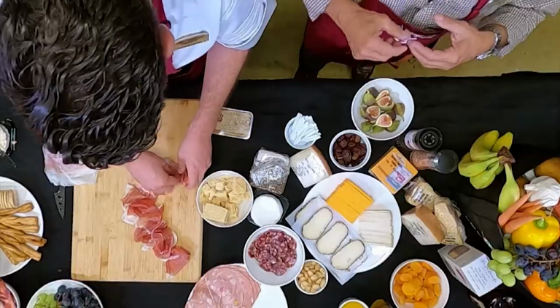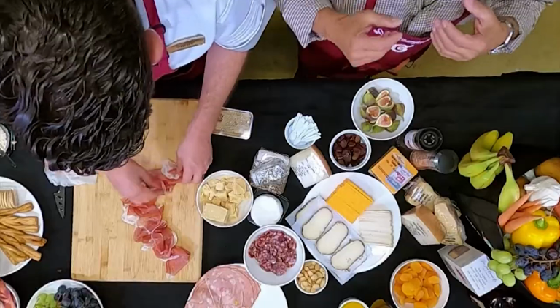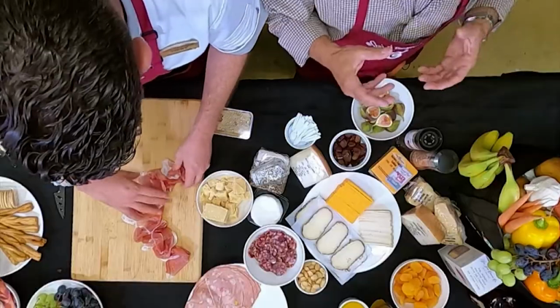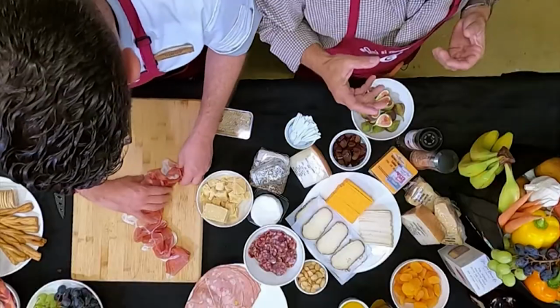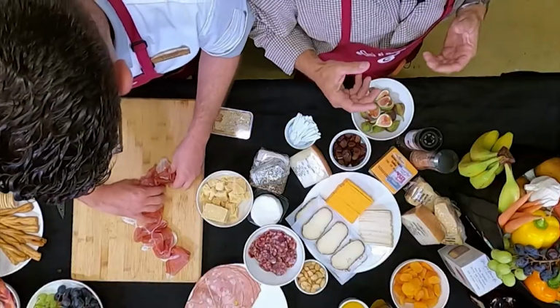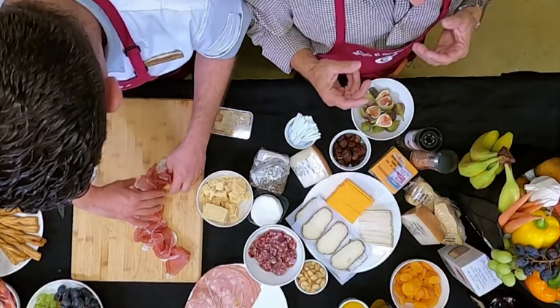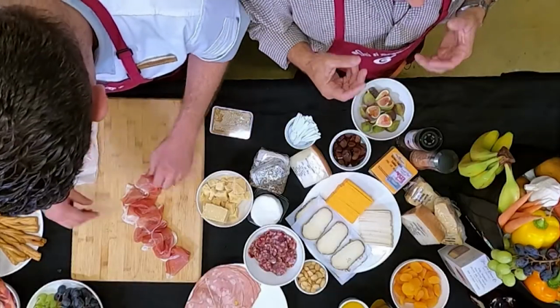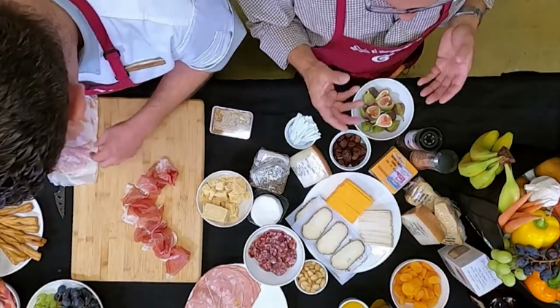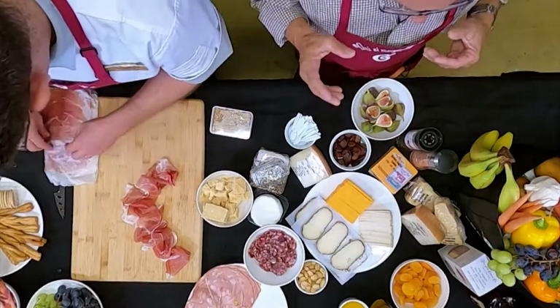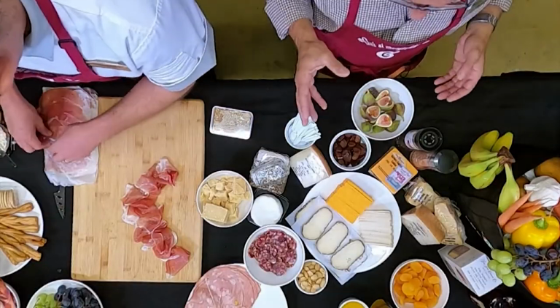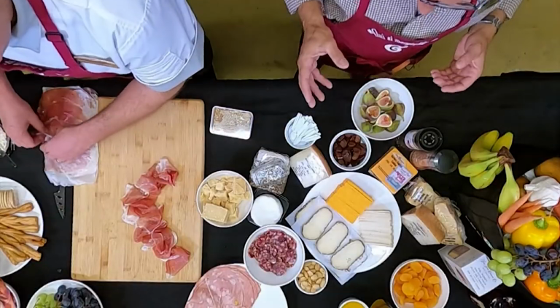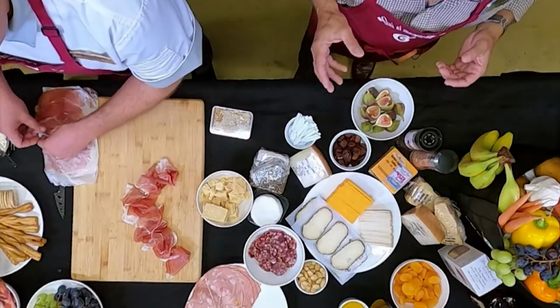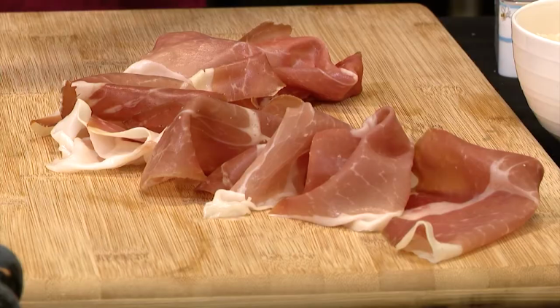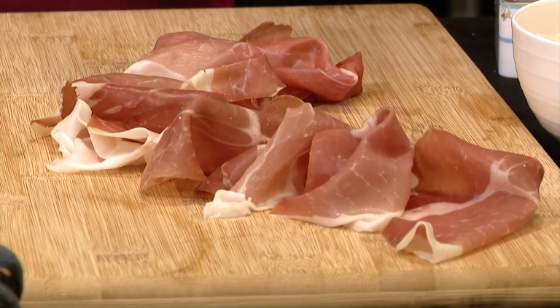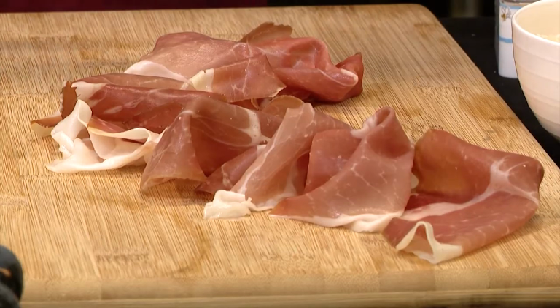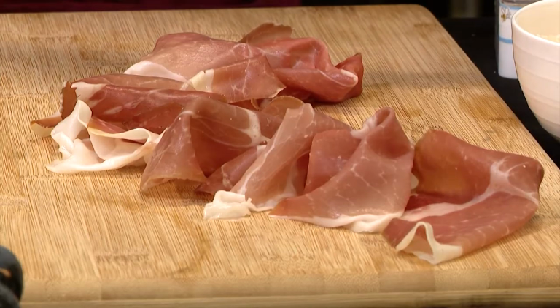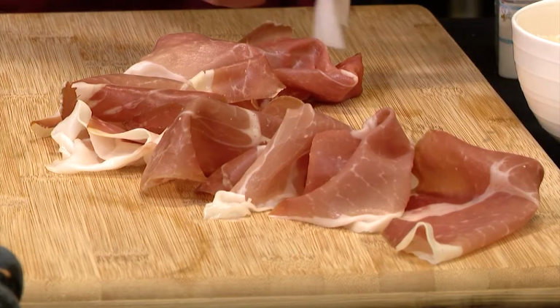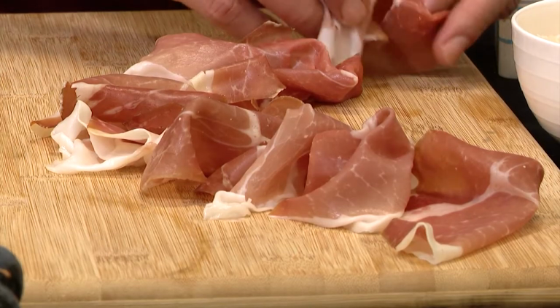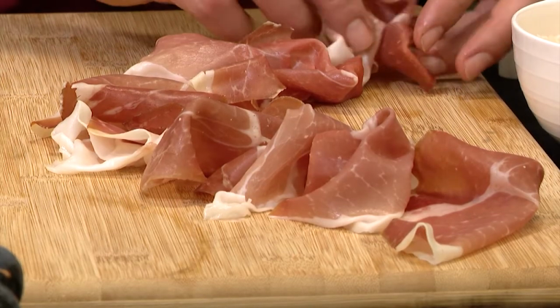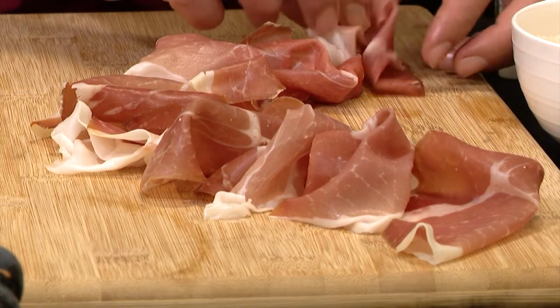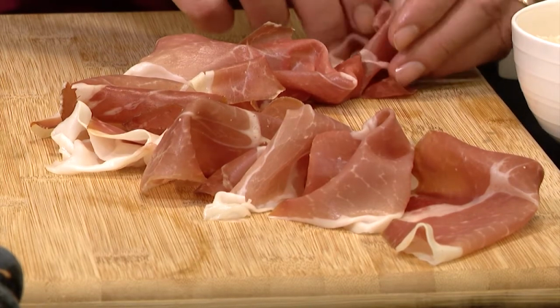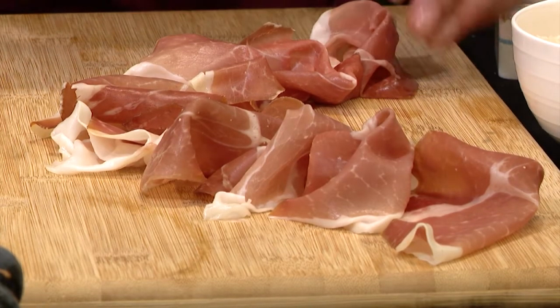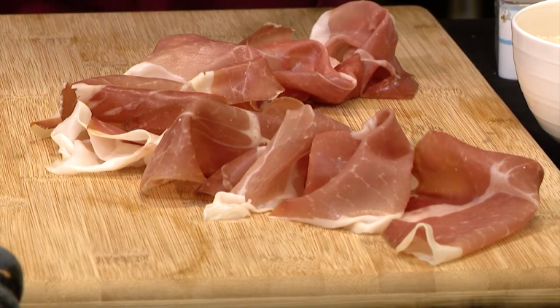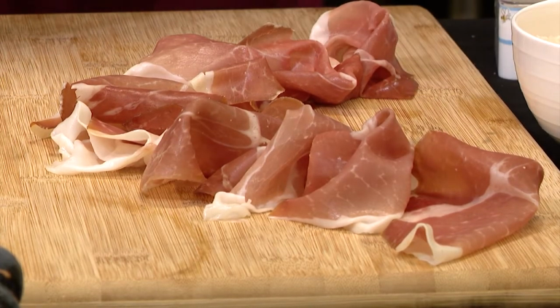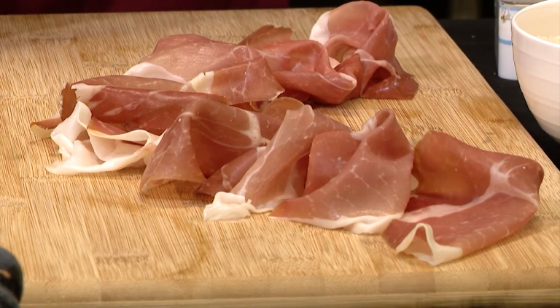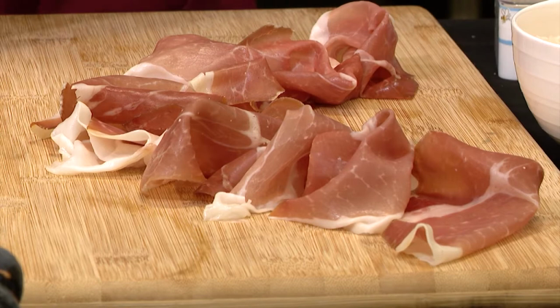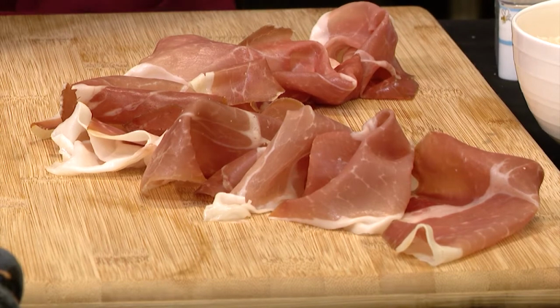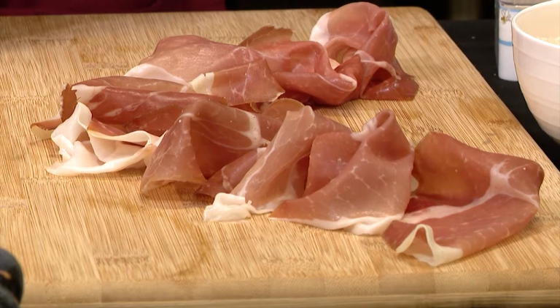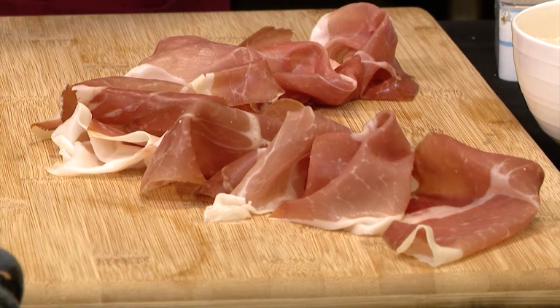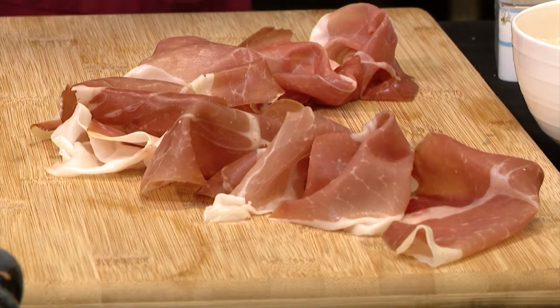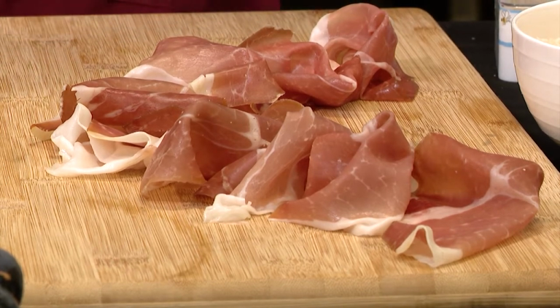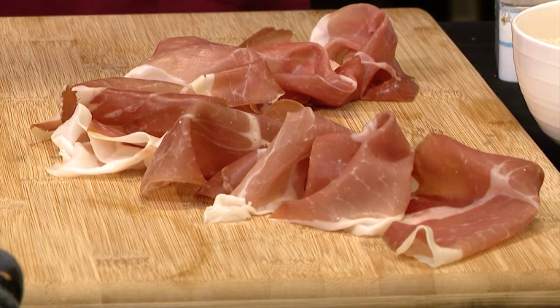This is called culatello. I can't eat prosciutto anymore after tasting culatello. It's absolutely fabulous.